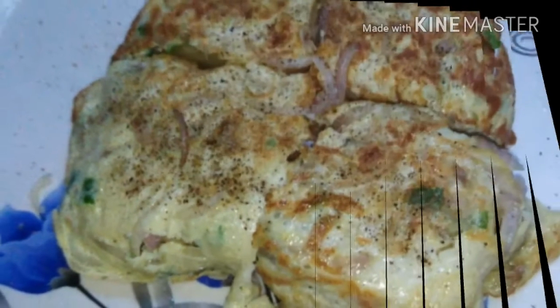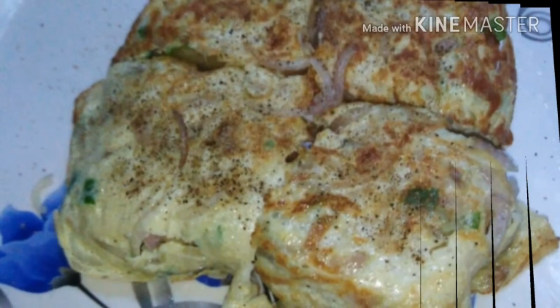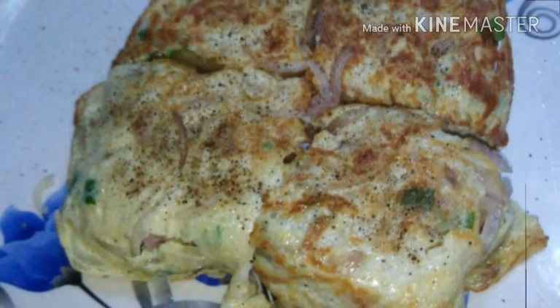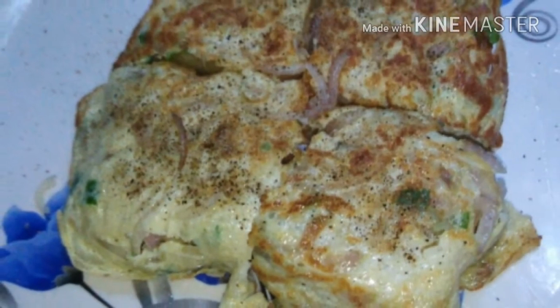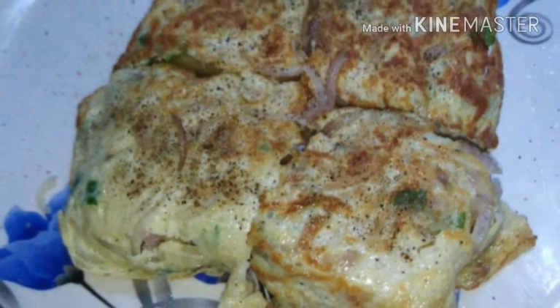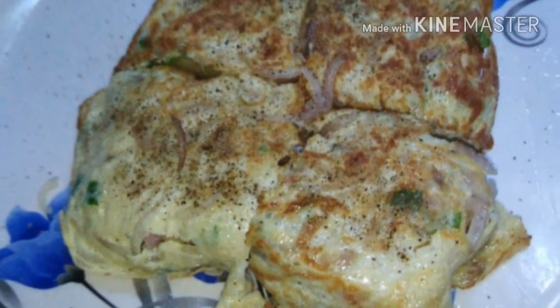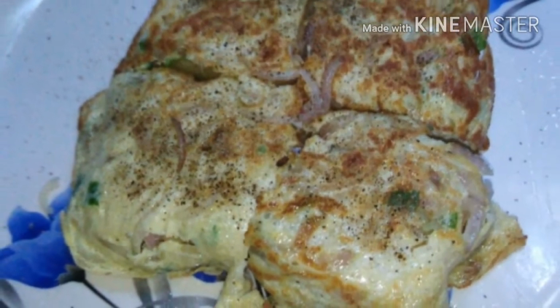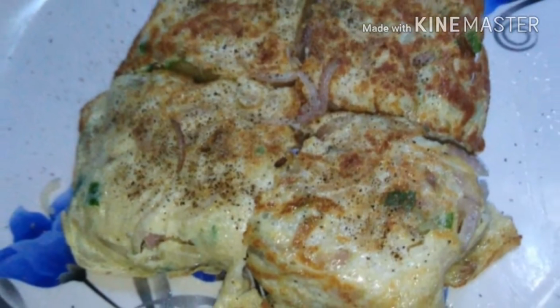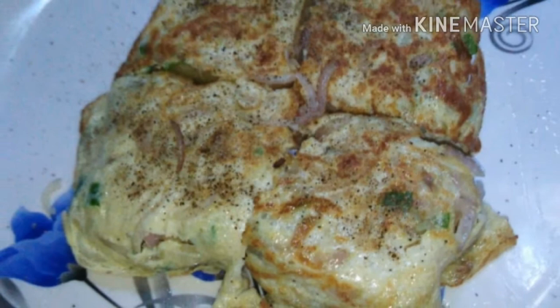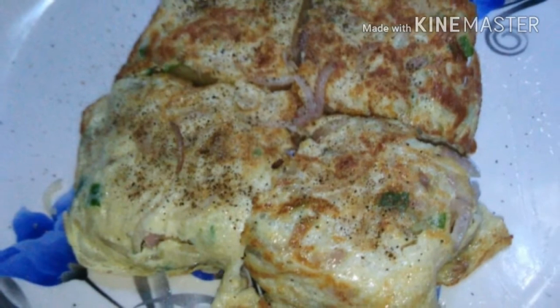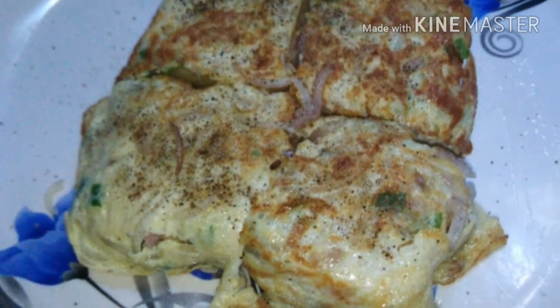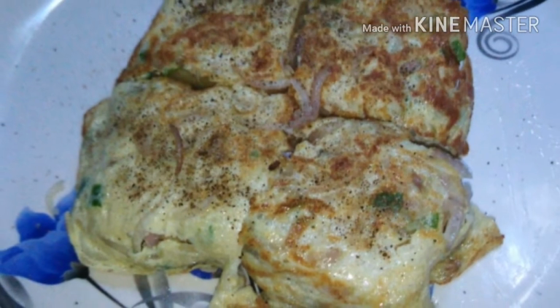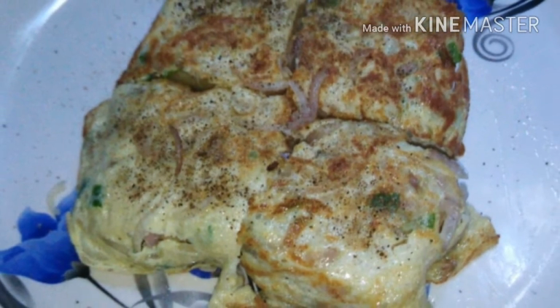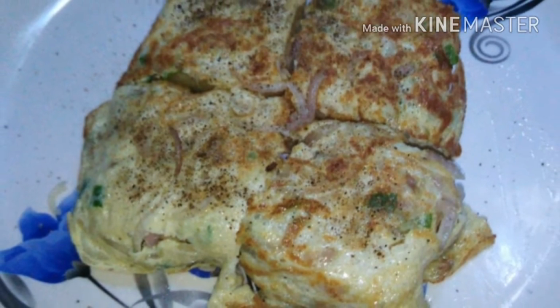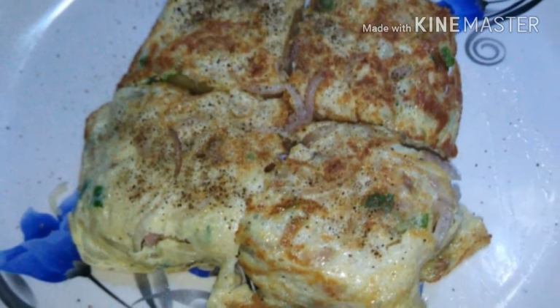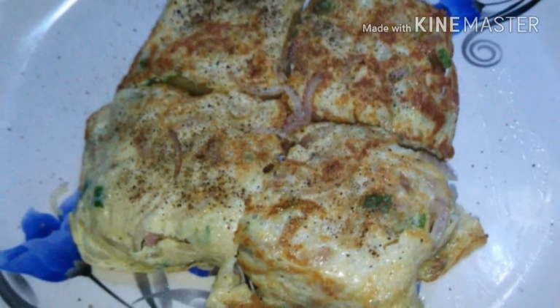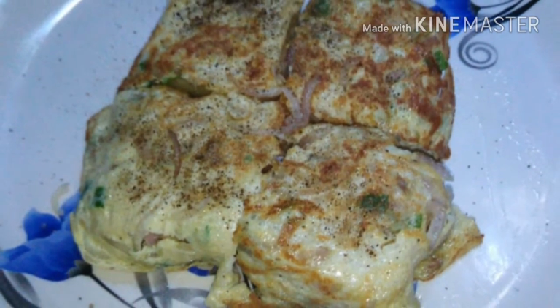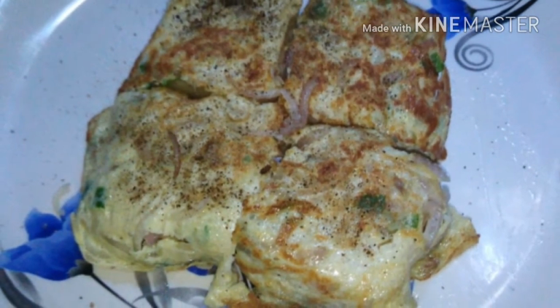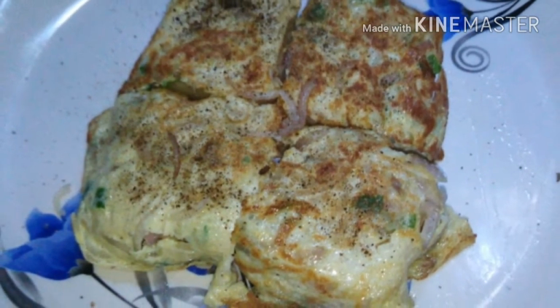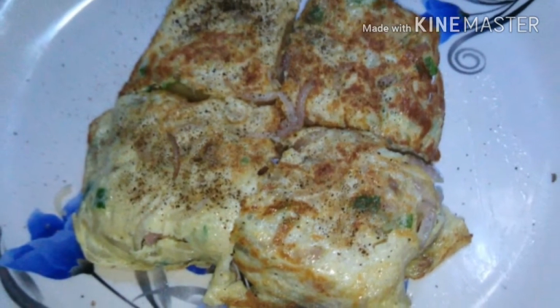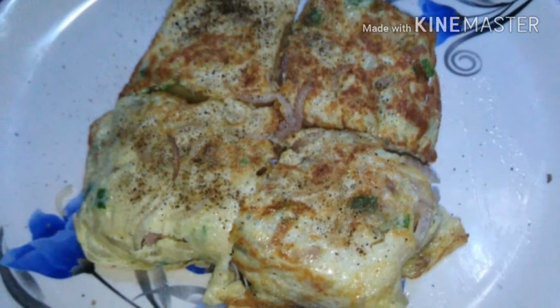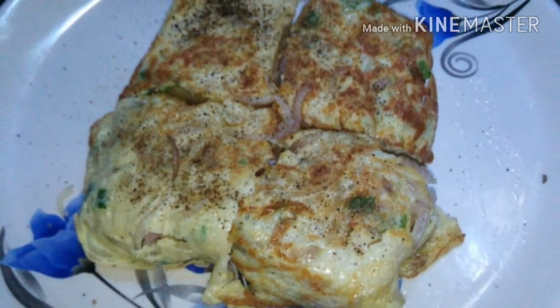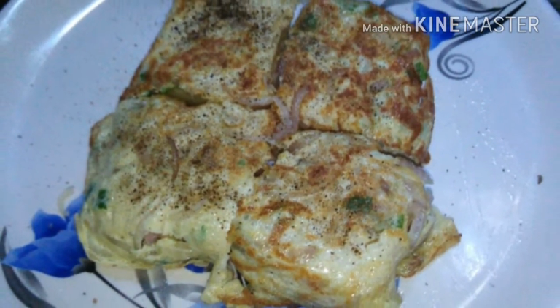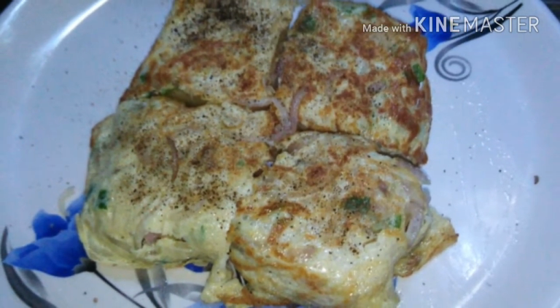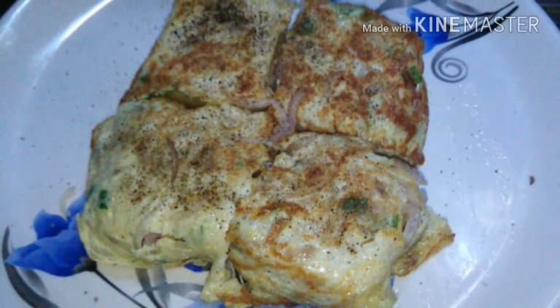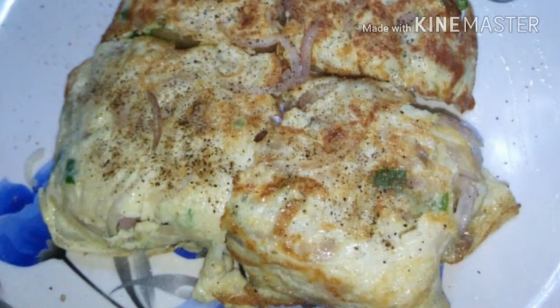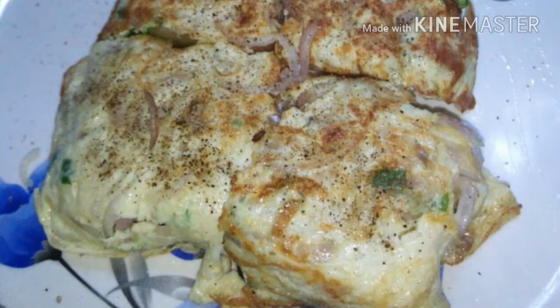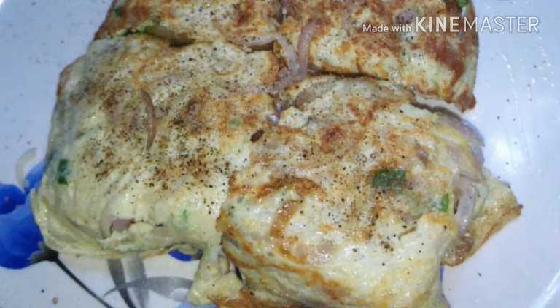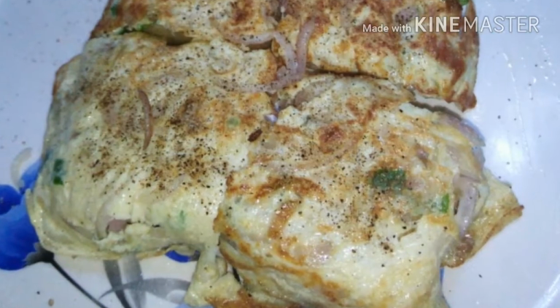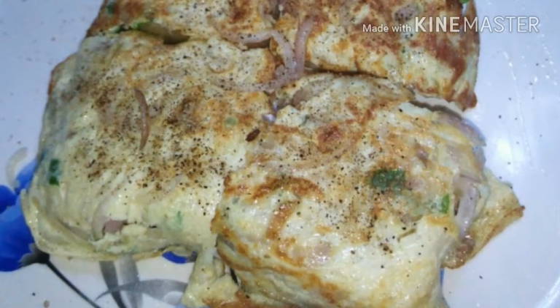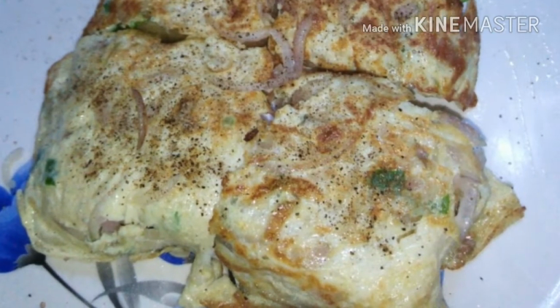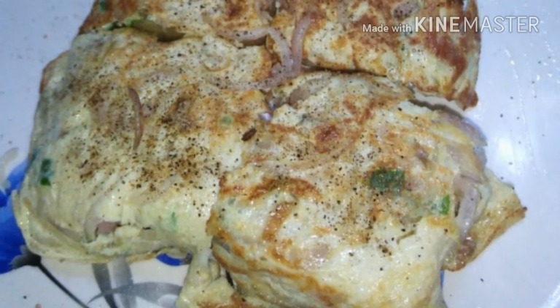Hey guys, welcome back to my channel. Today I am going to show you an egg toast recipe, which is very easy.